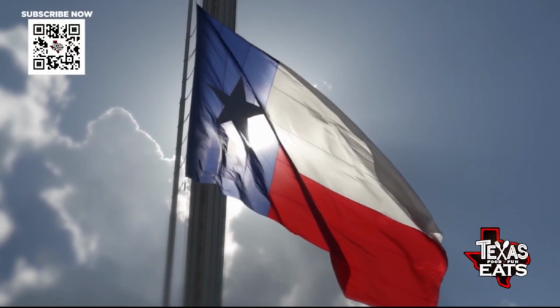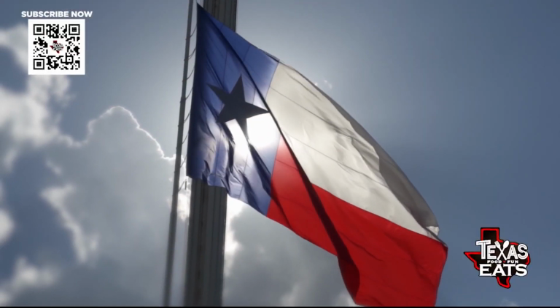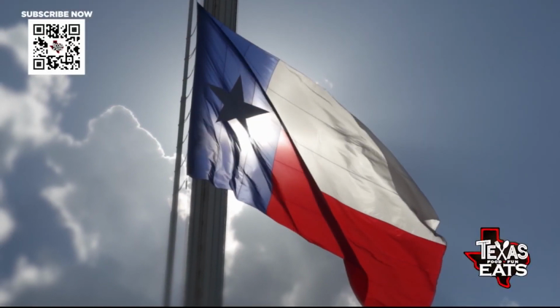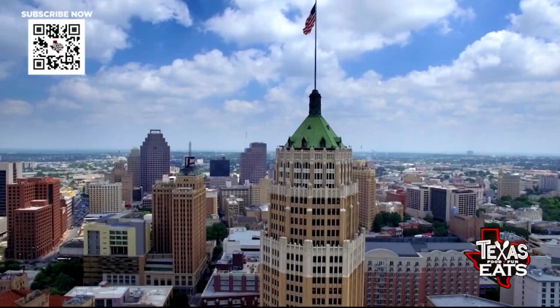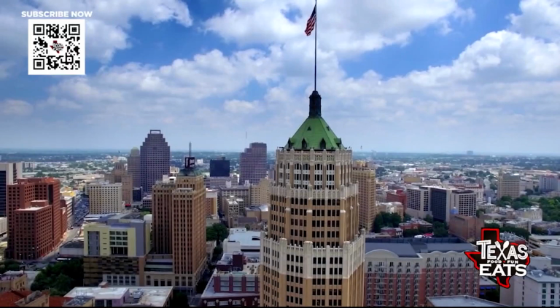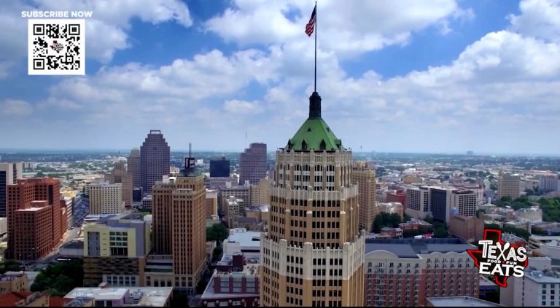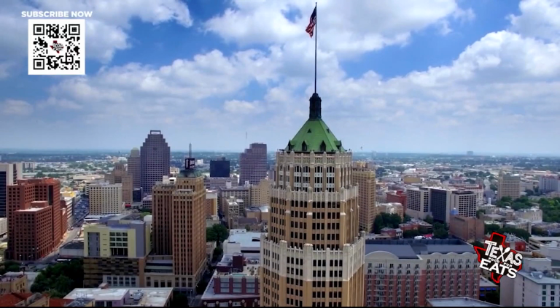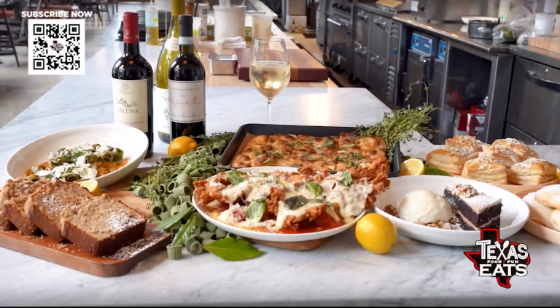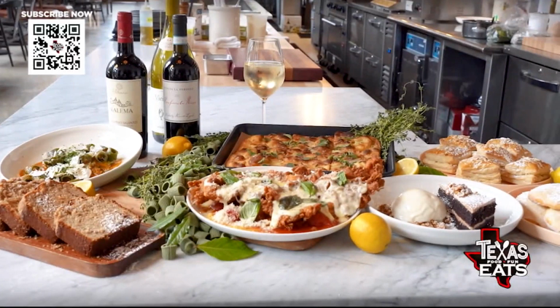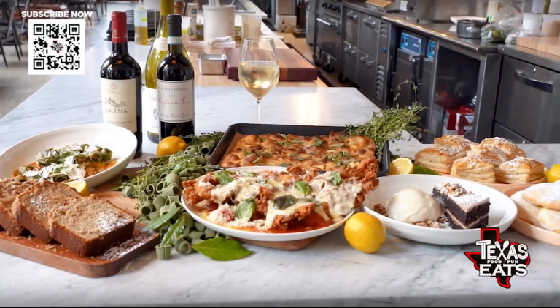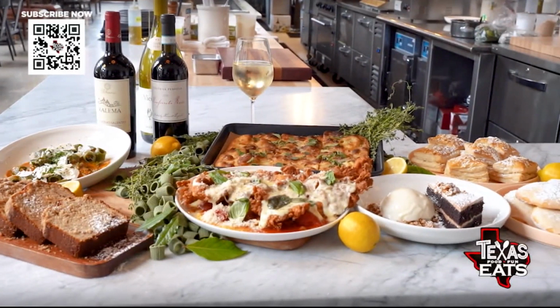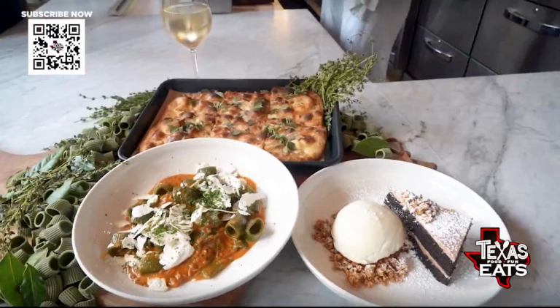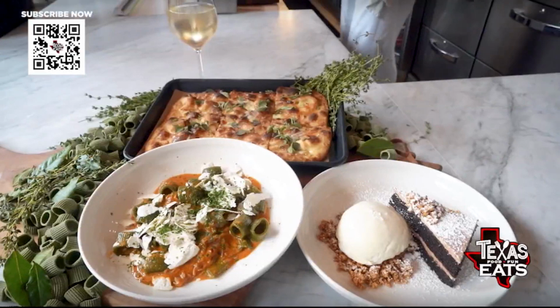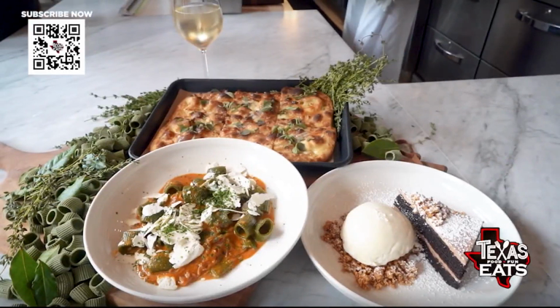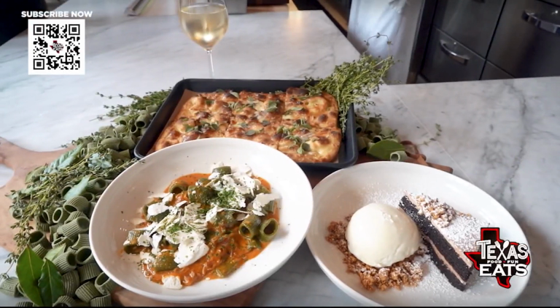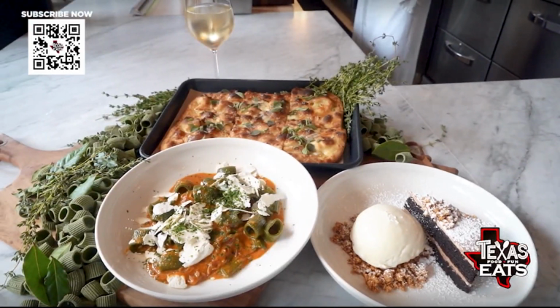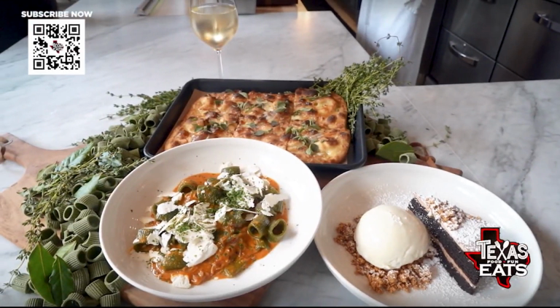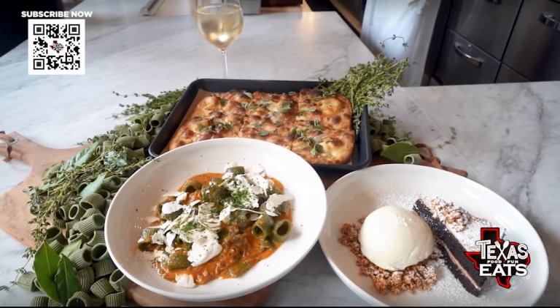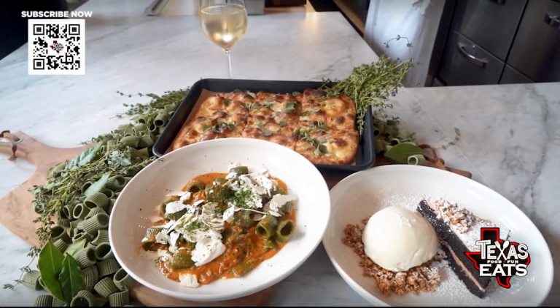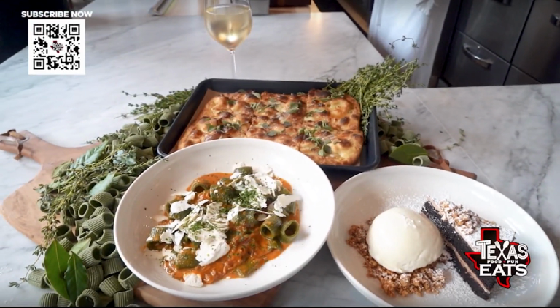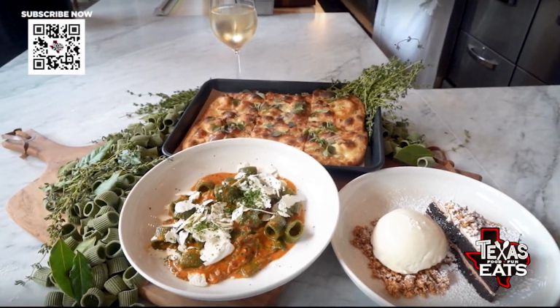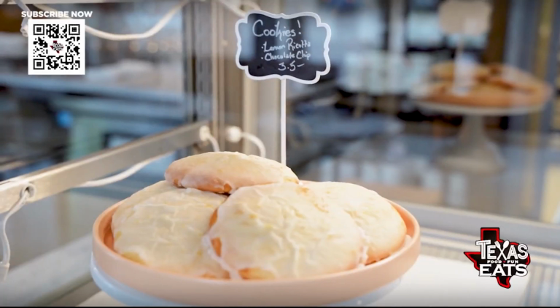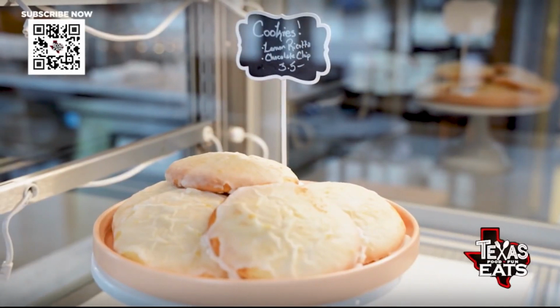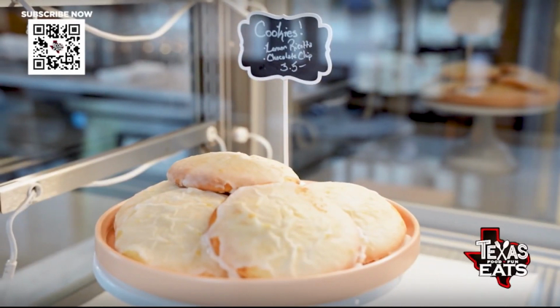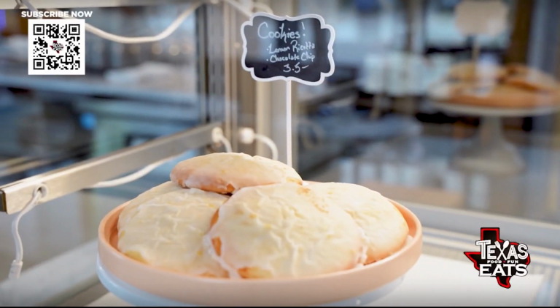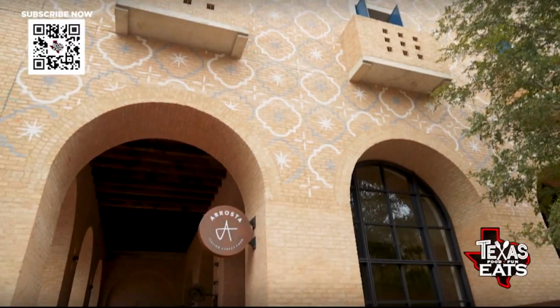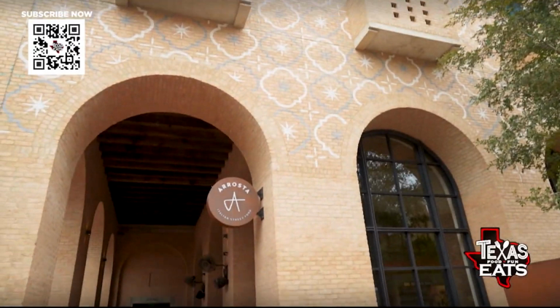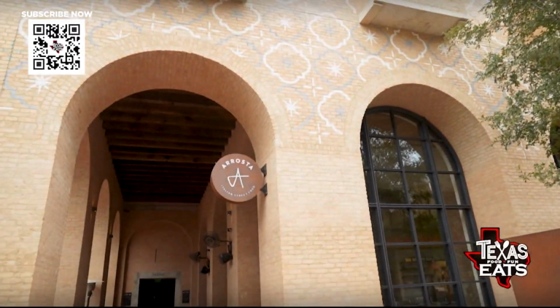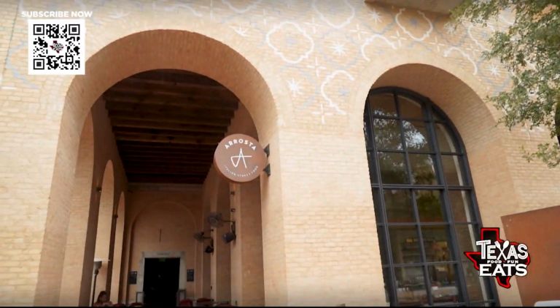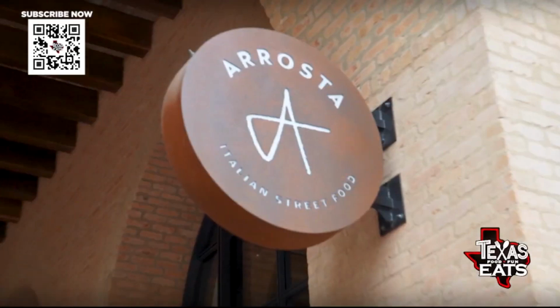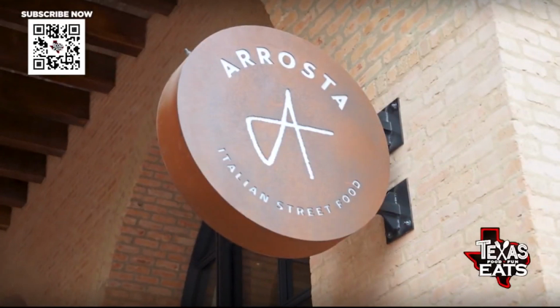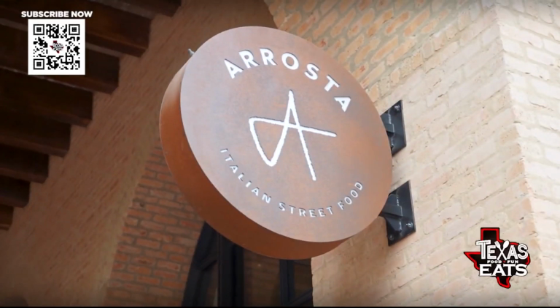The first stop on our Tasty Adventure is at the Pearl for some house-made pasta and gigantic chicken parmesan. Let's go inside A Rosta.